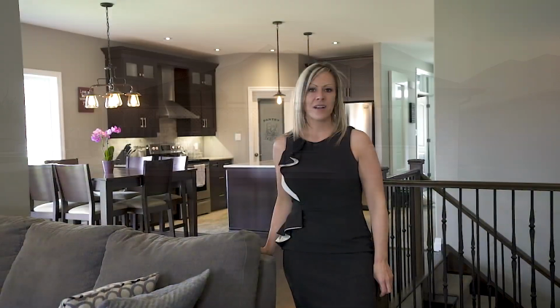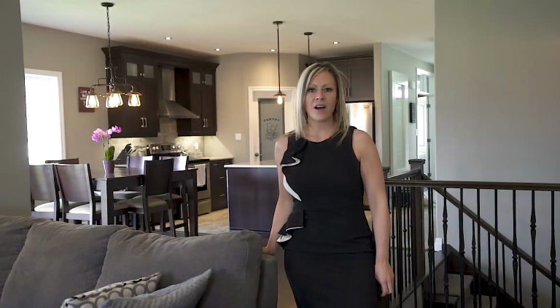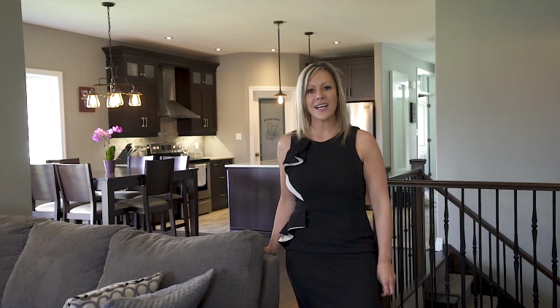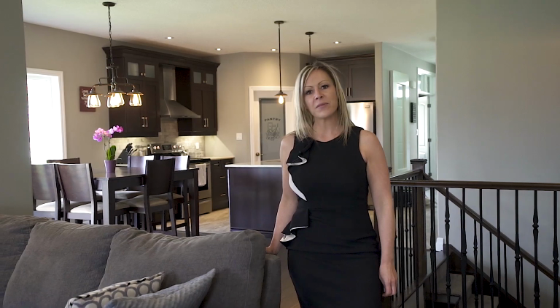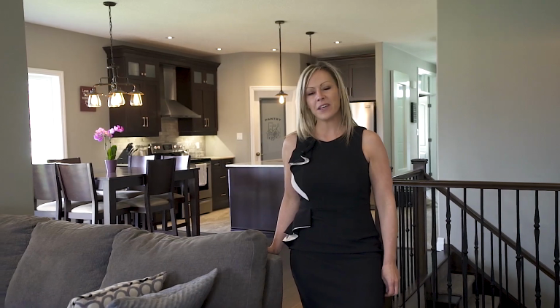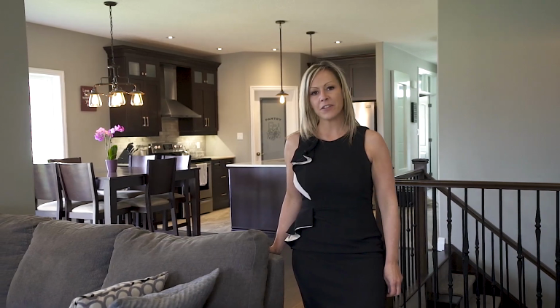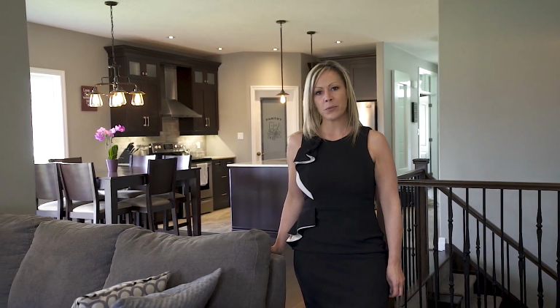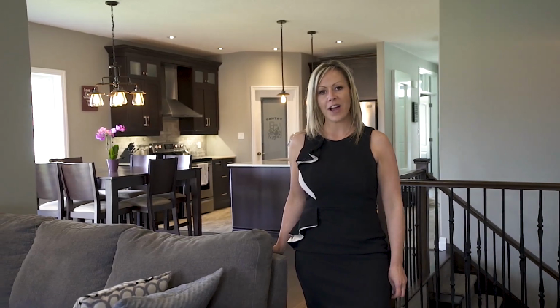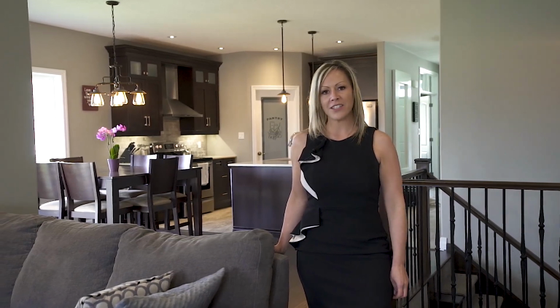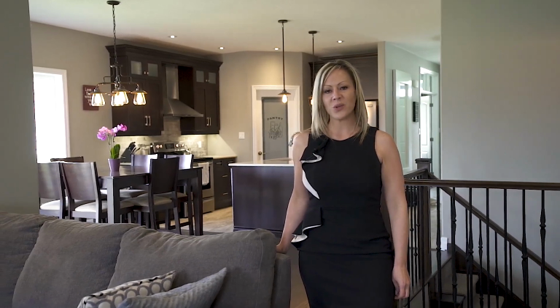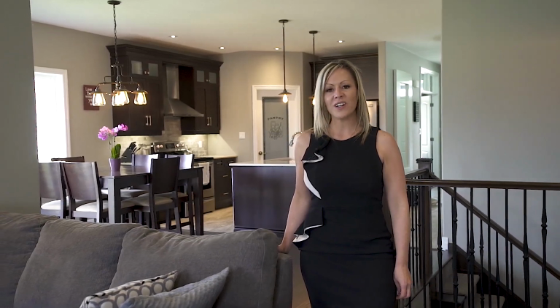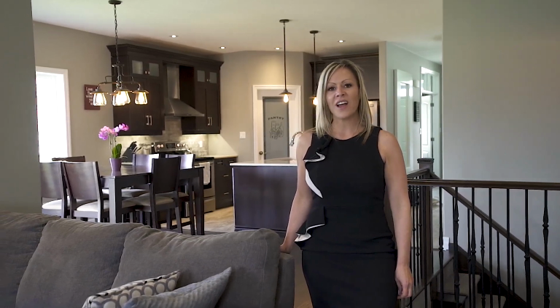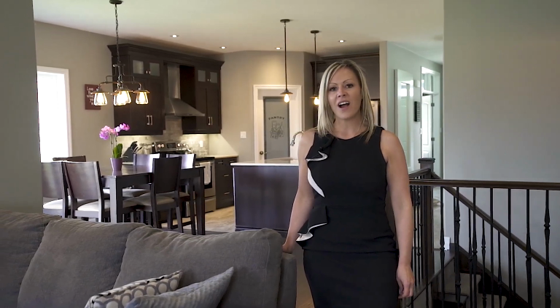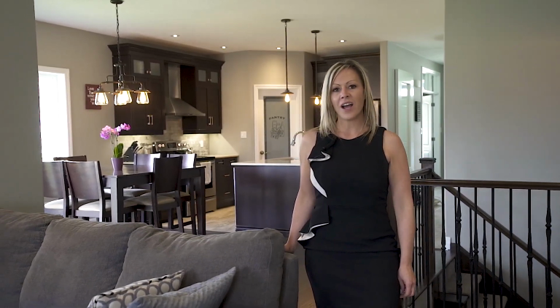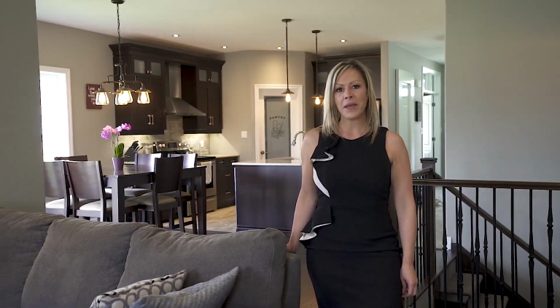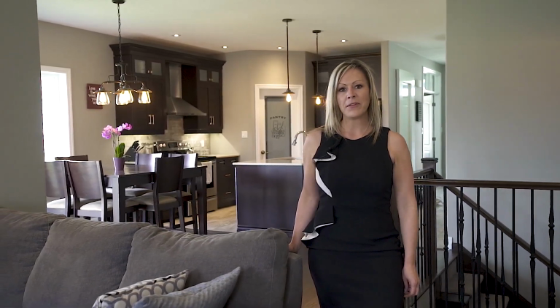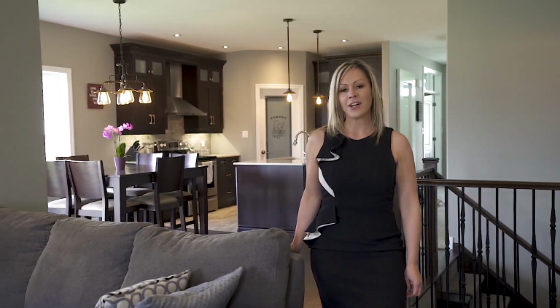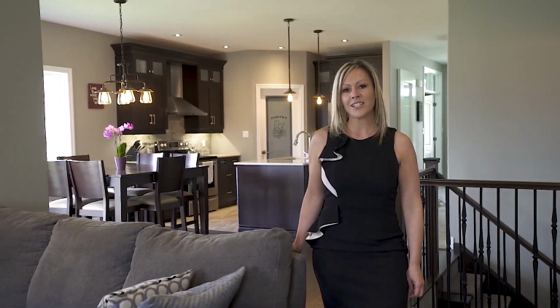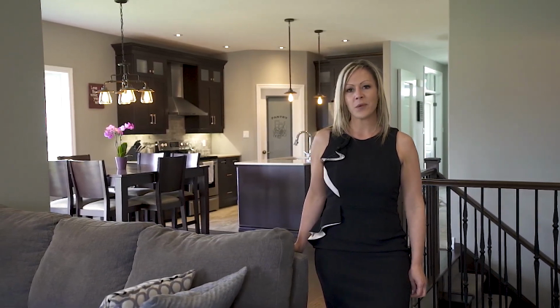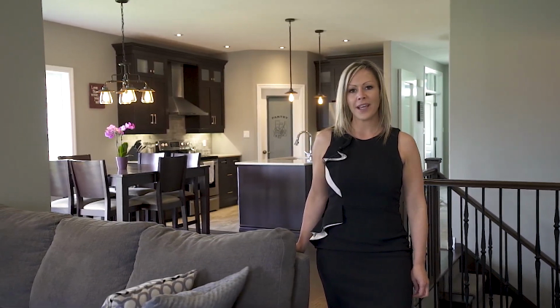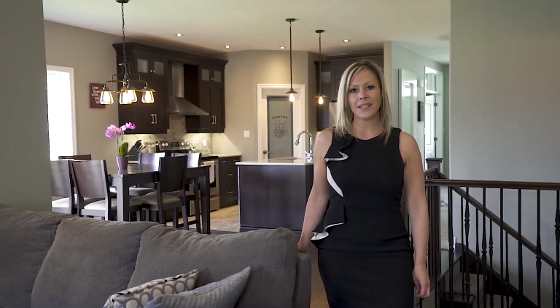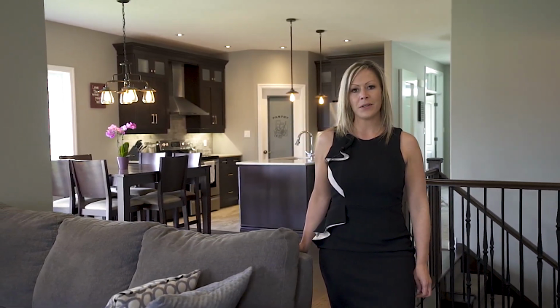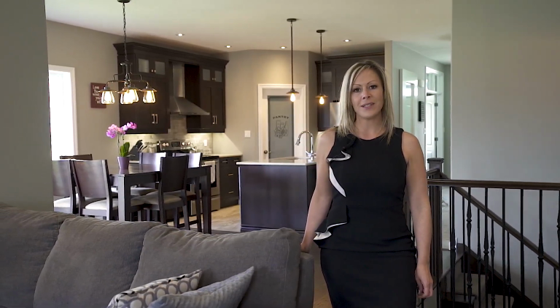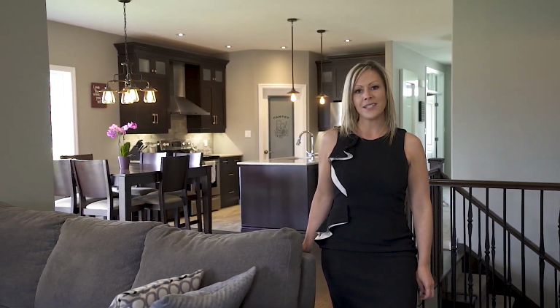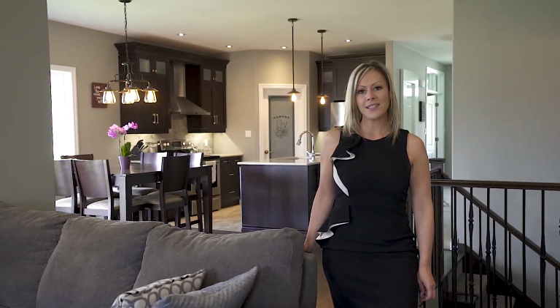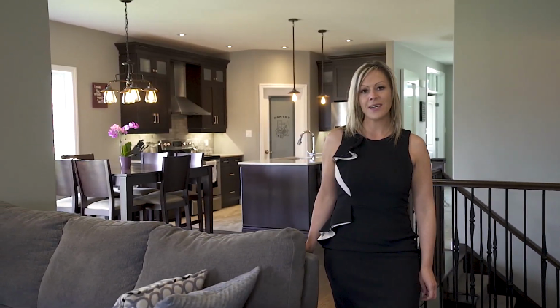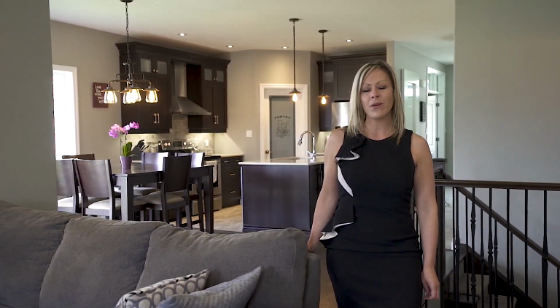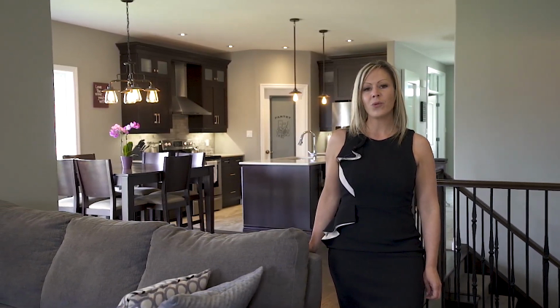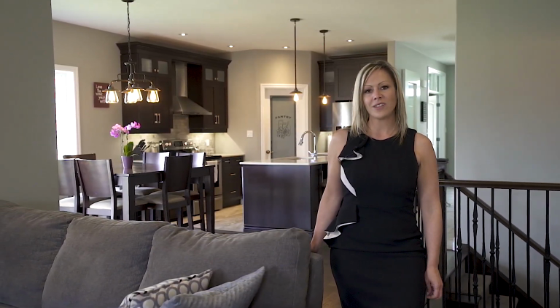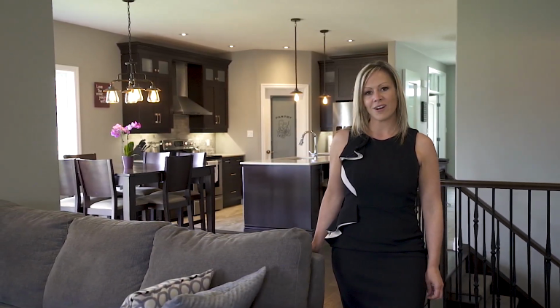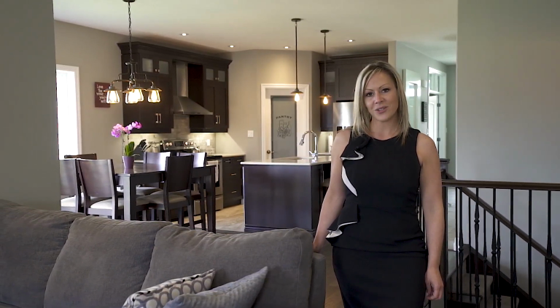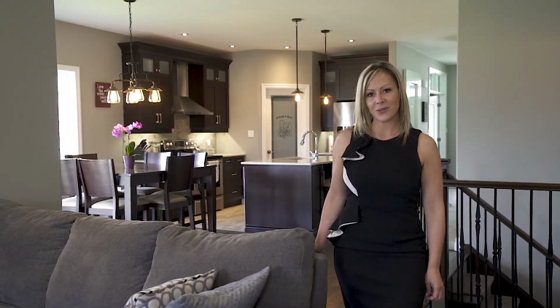Contact me for your private tour. I'm Amy Francis with the KW Listings team. We'll talk soon.